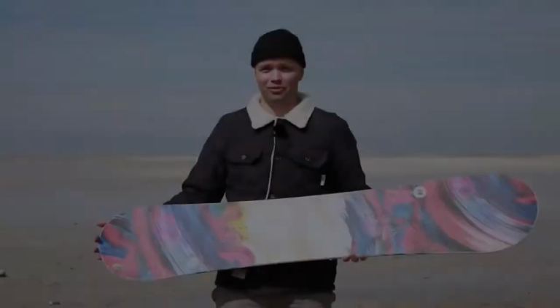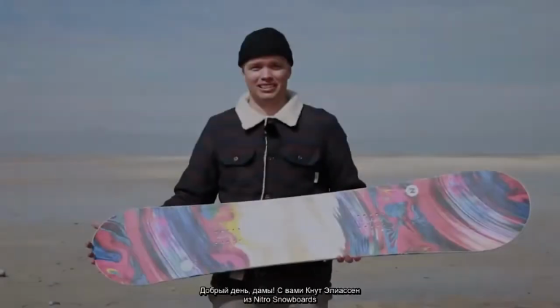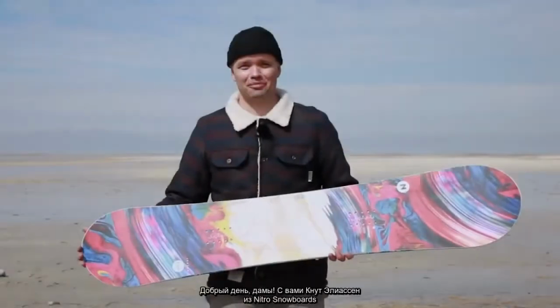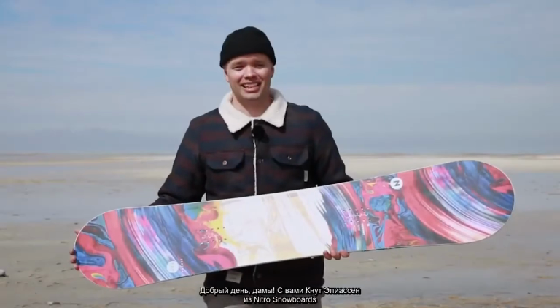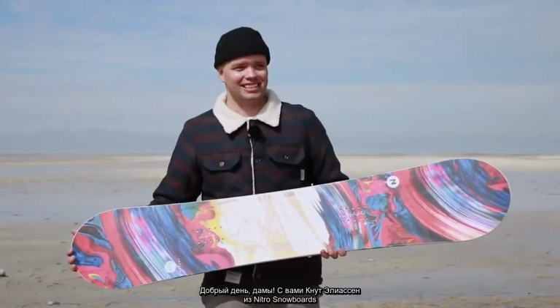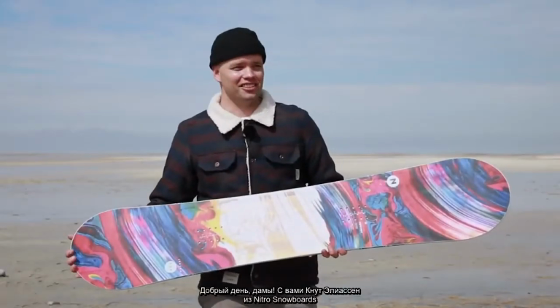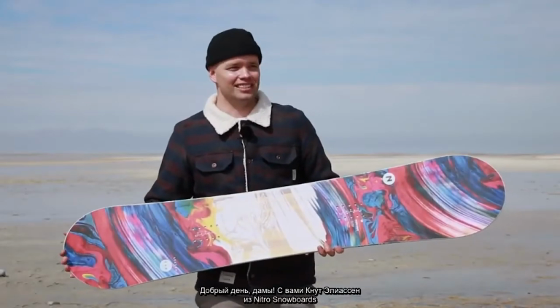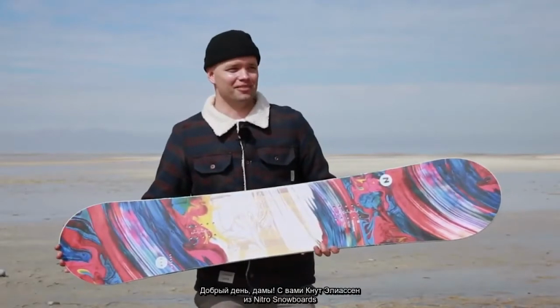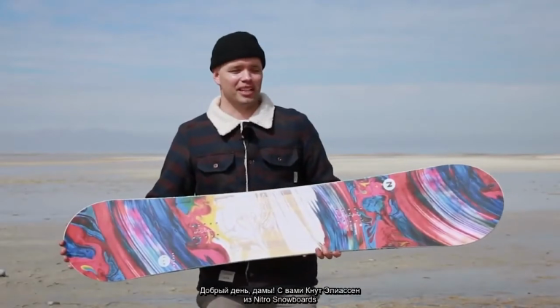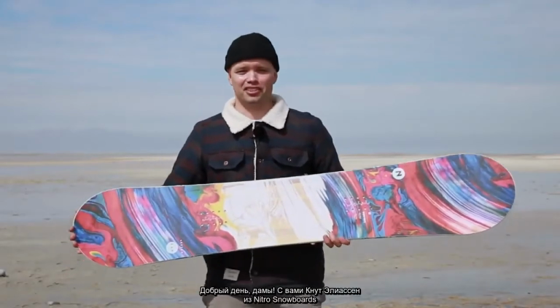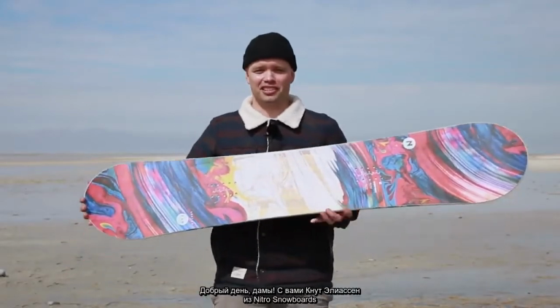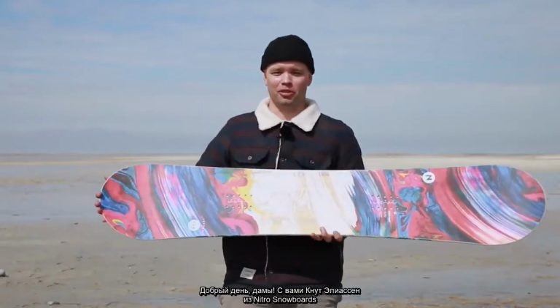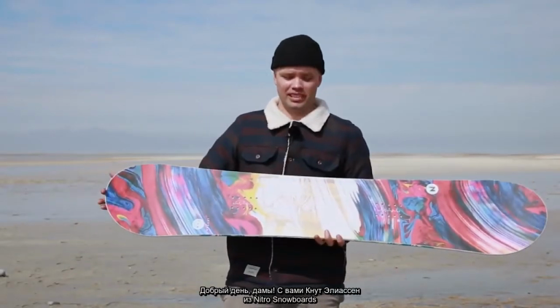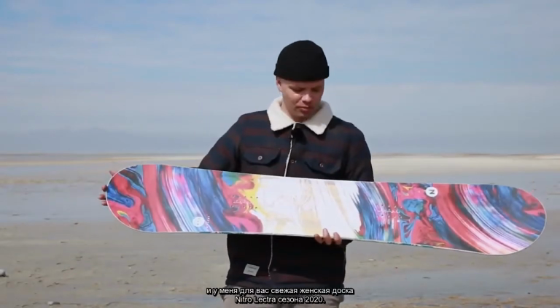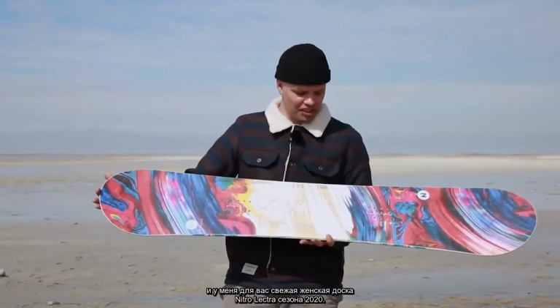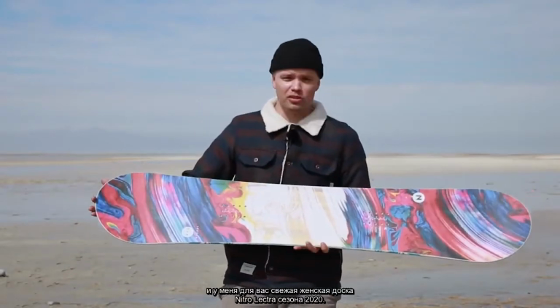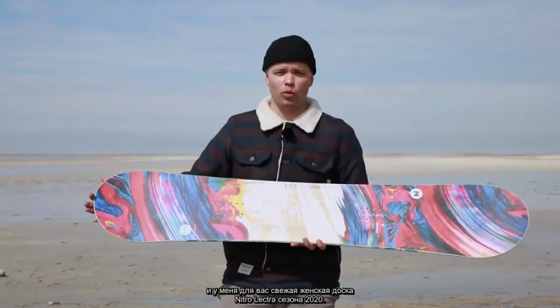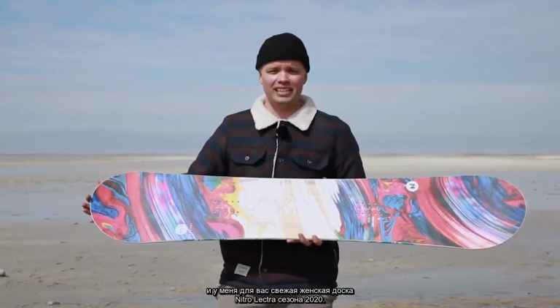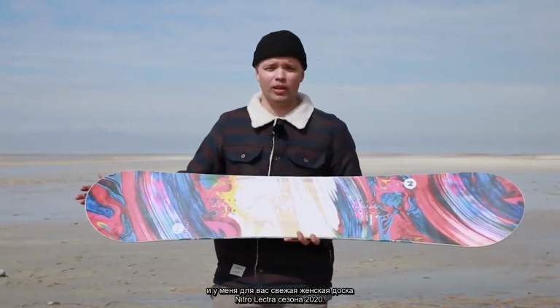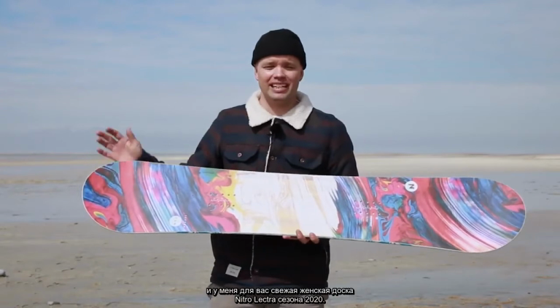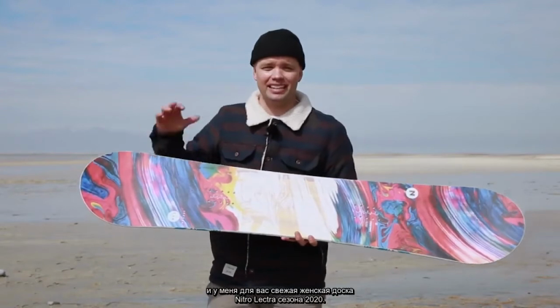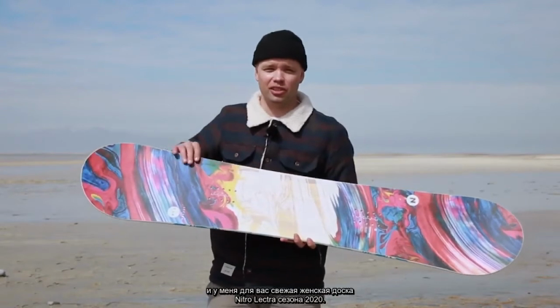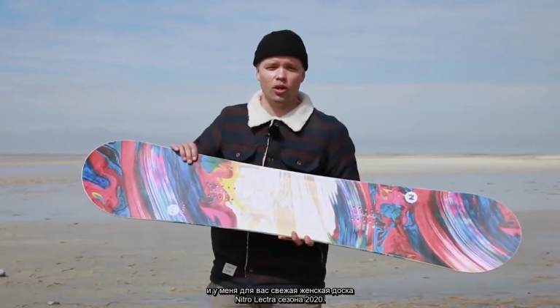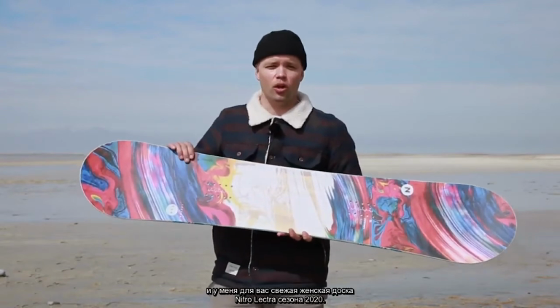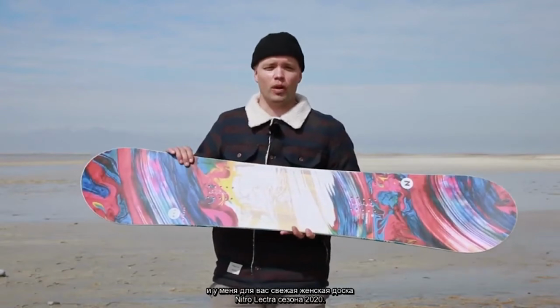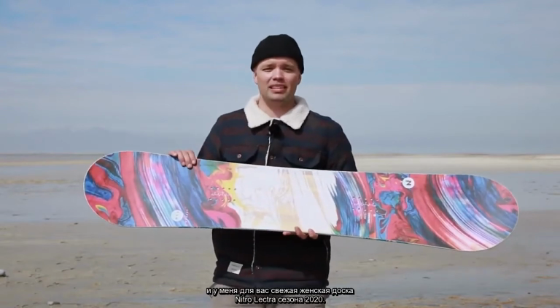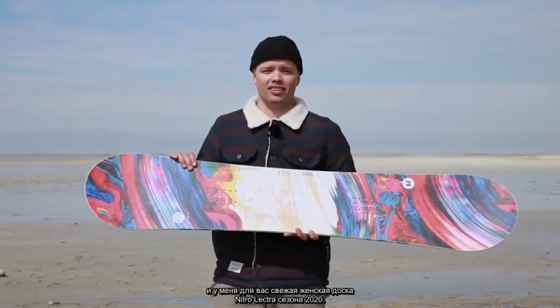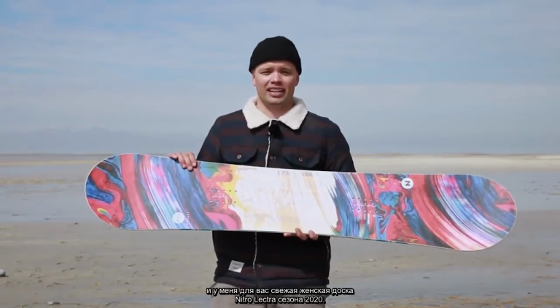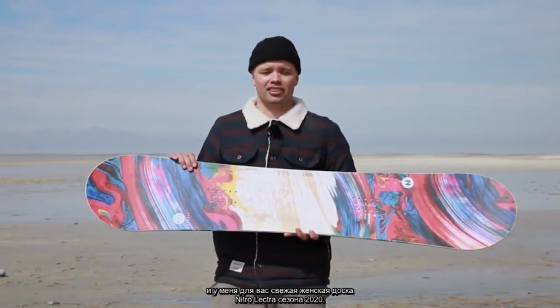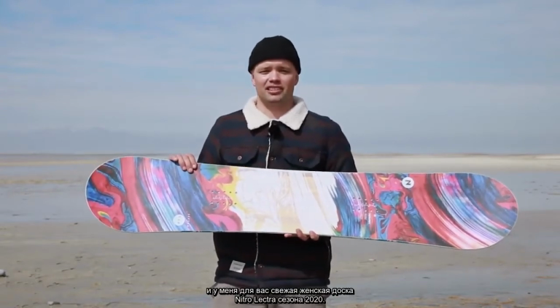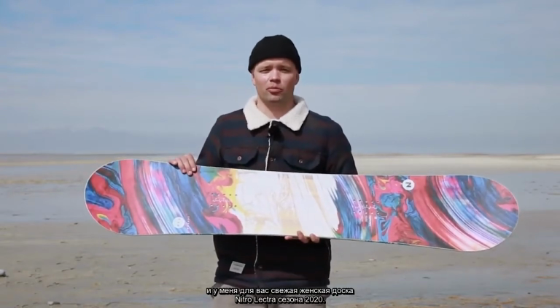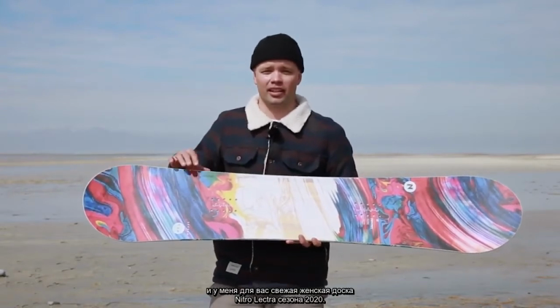What's up ladies? Canoe Lison from Nitro Snowboards here with the new 2020 Nitro Women's Lectra Snowboard.